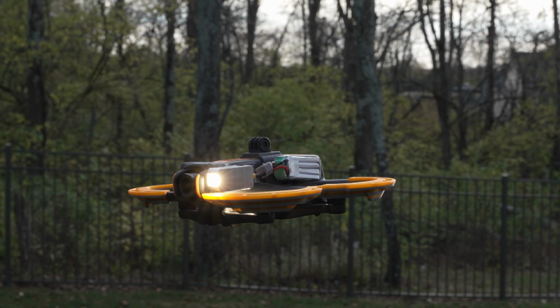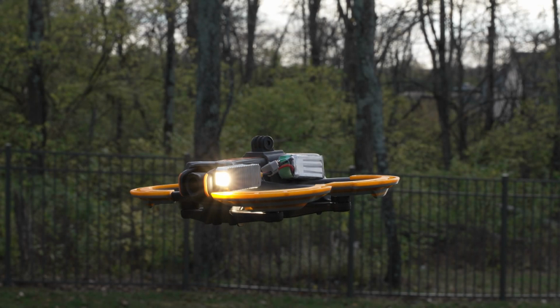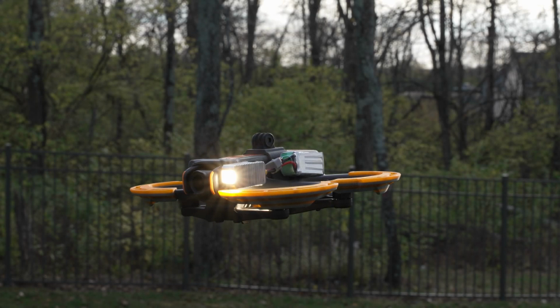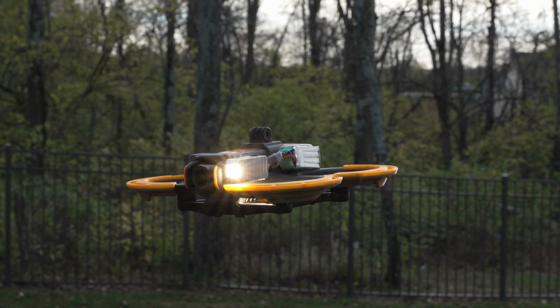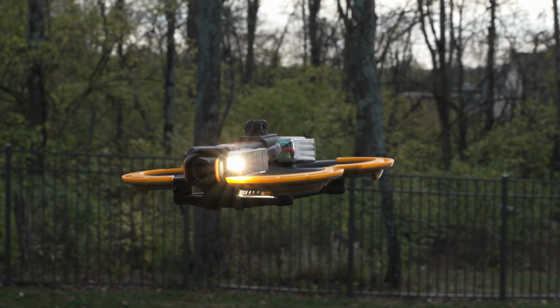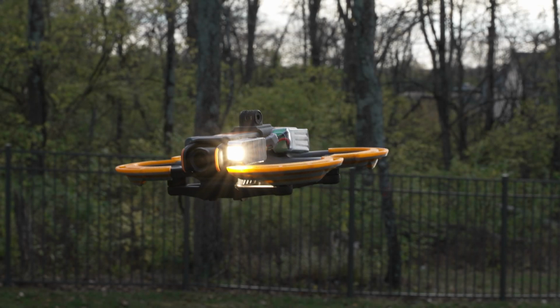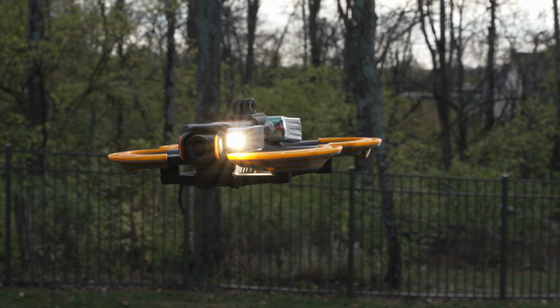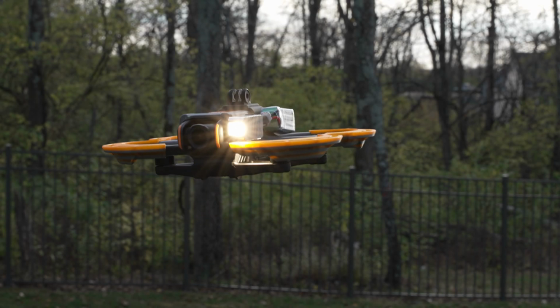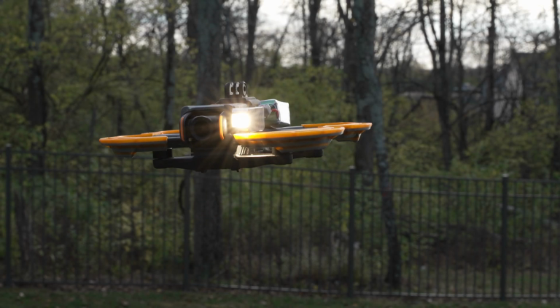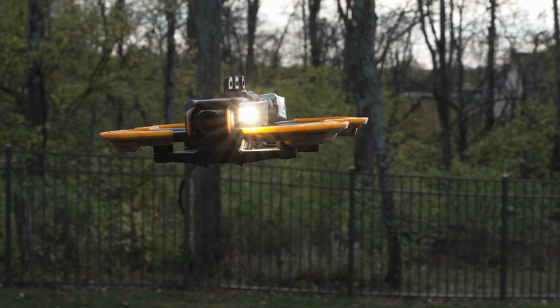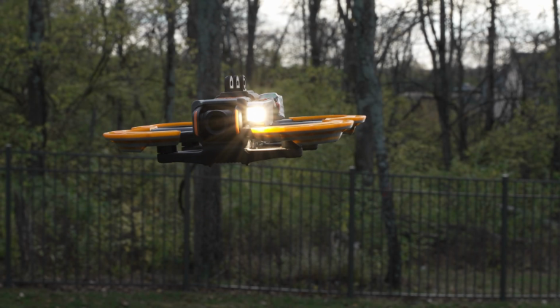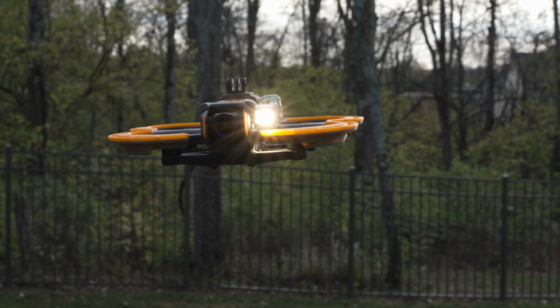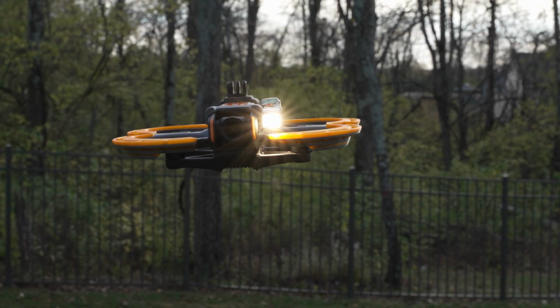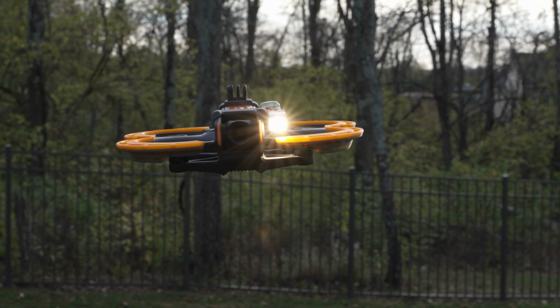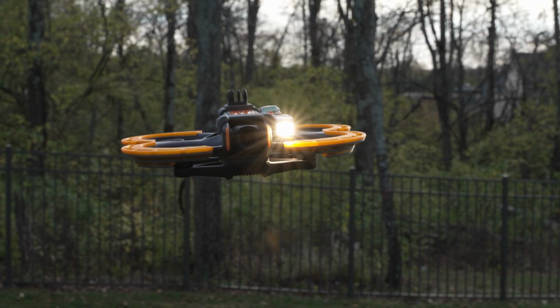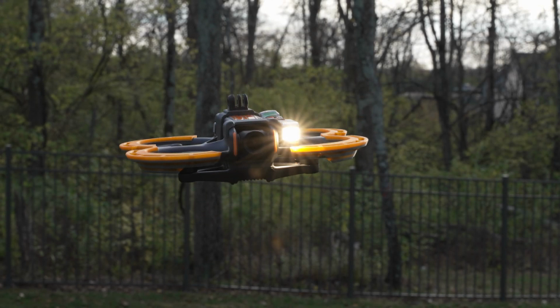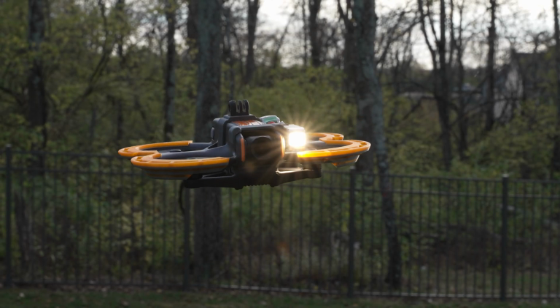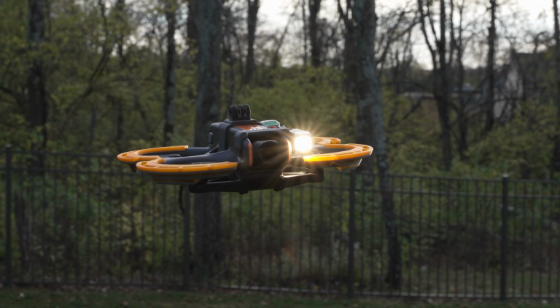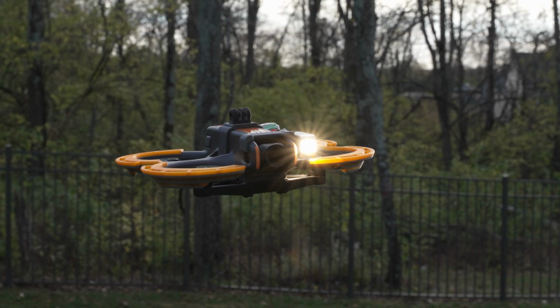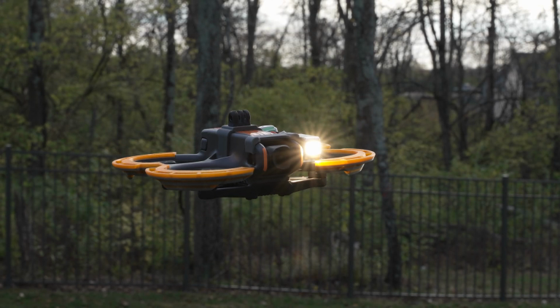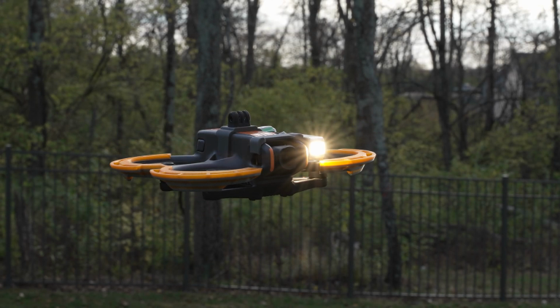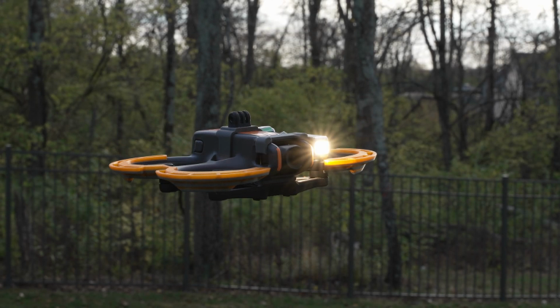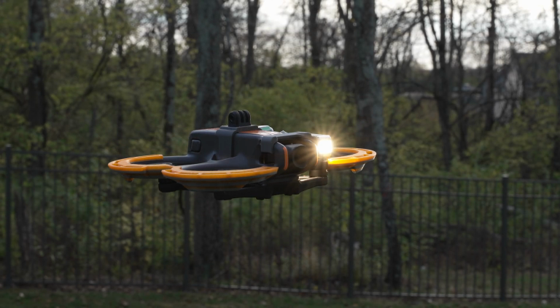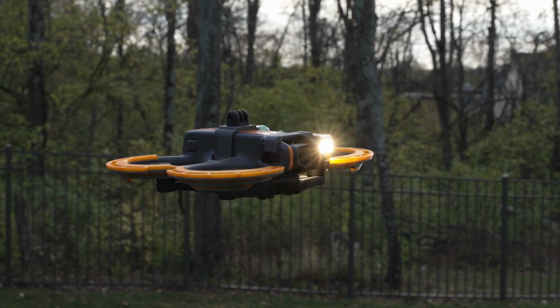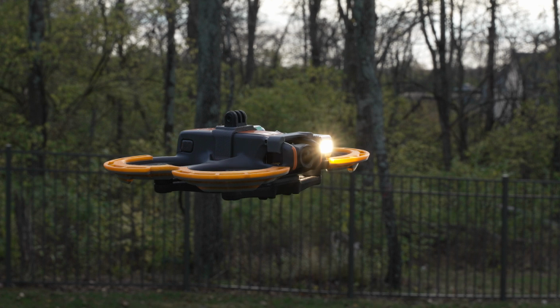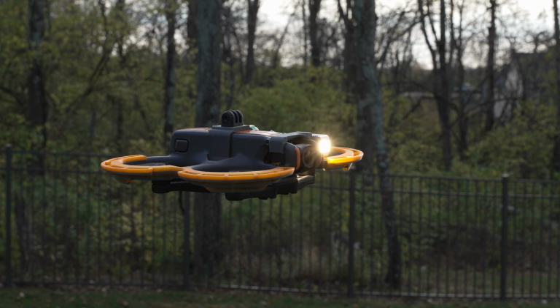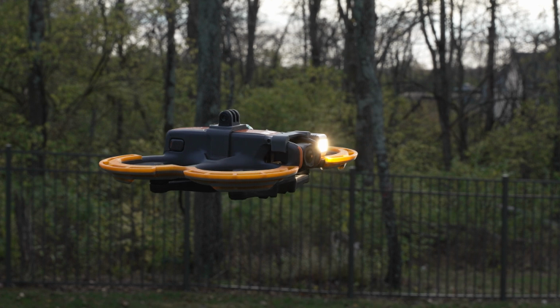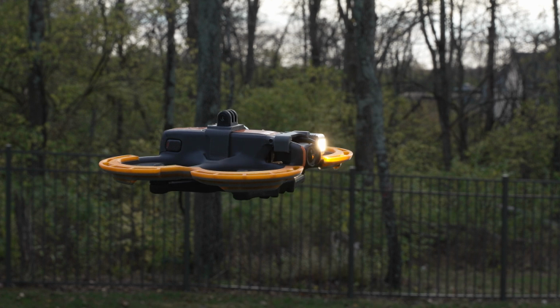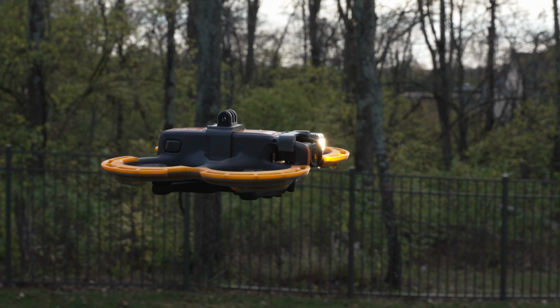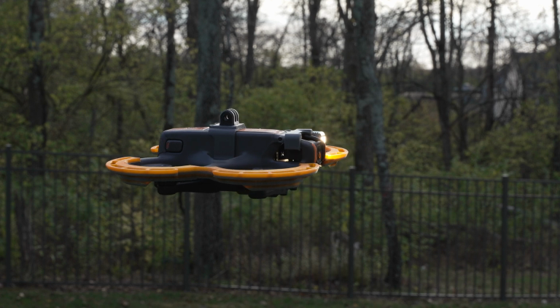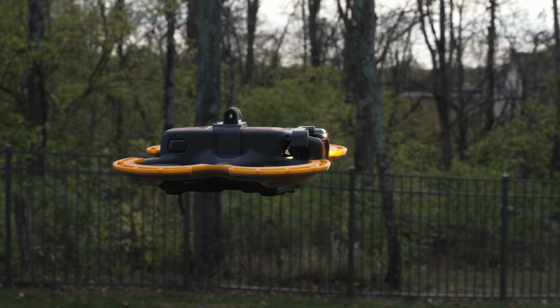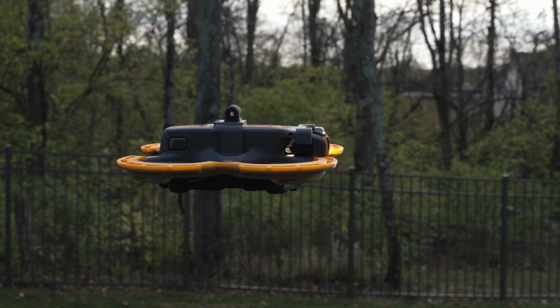The new Tundra Drone Mini 5 Tactical Lighting System for DJI drones — coming up right after this.